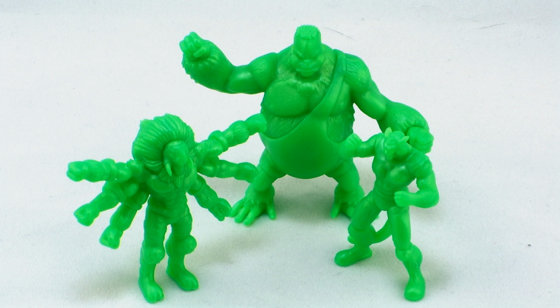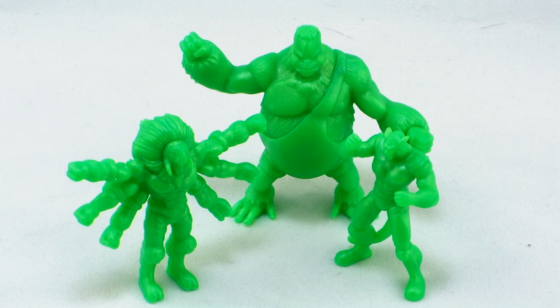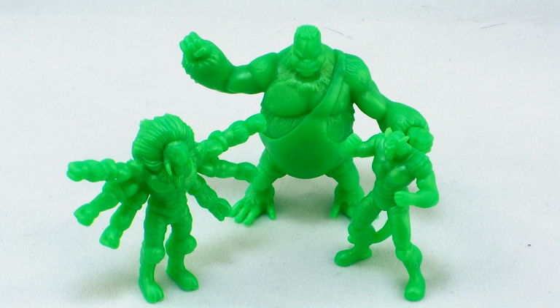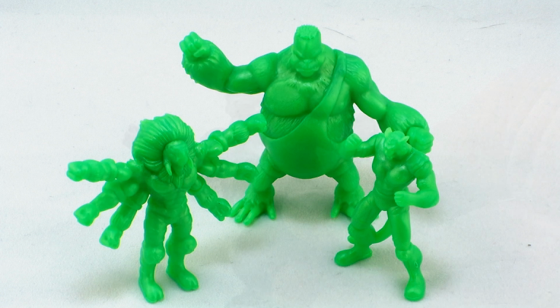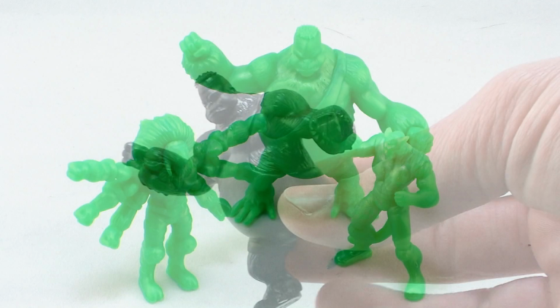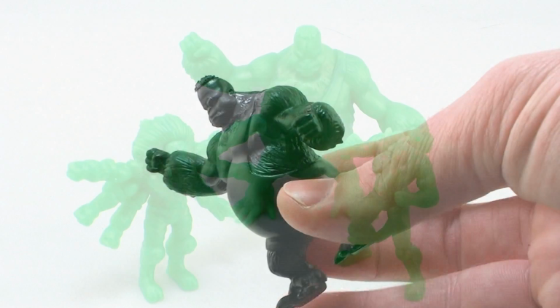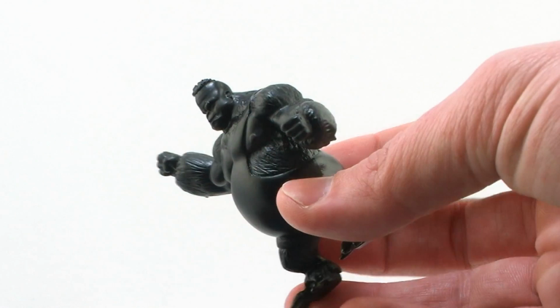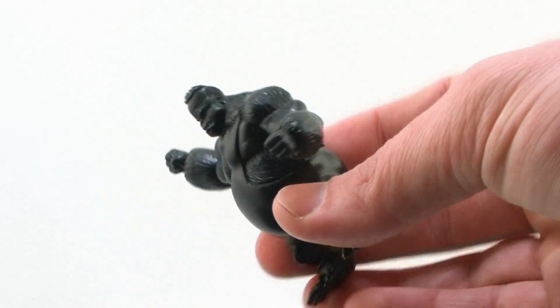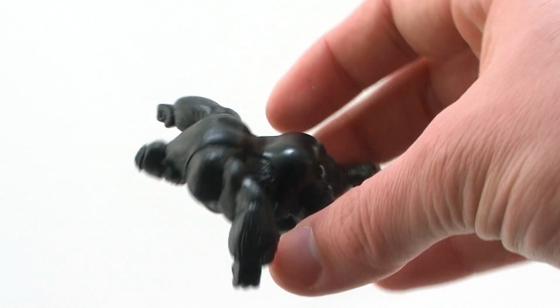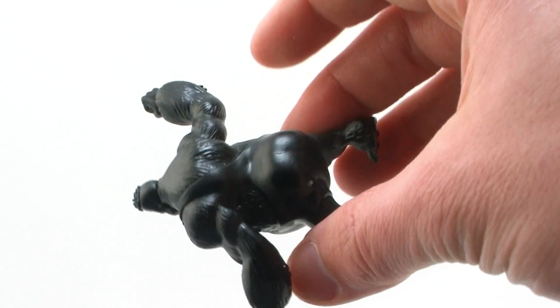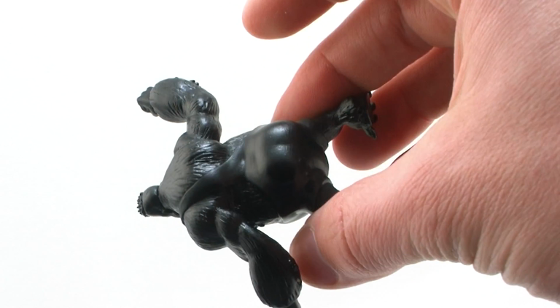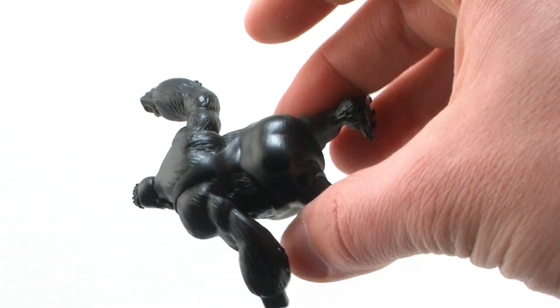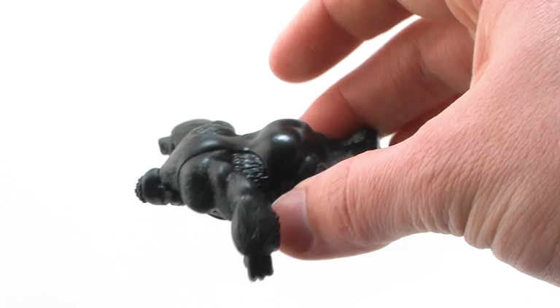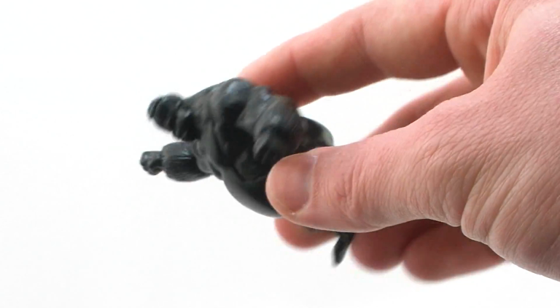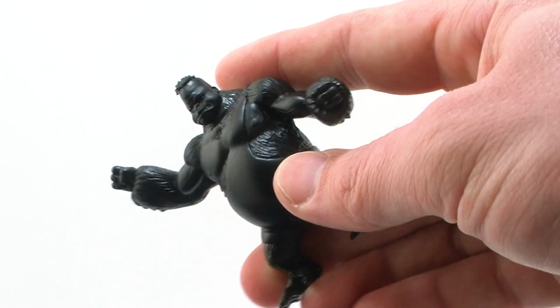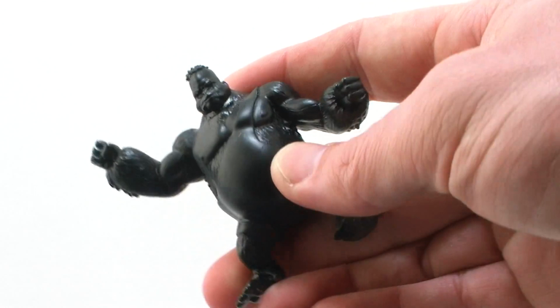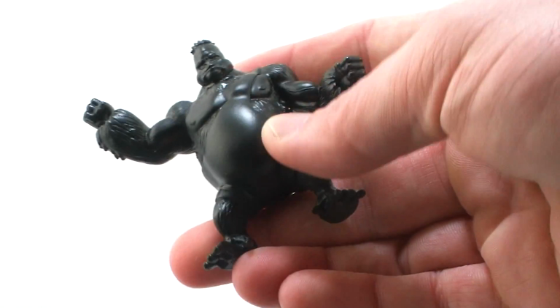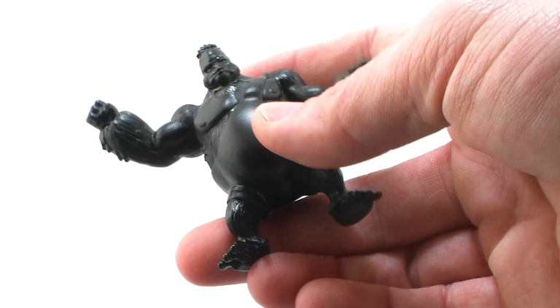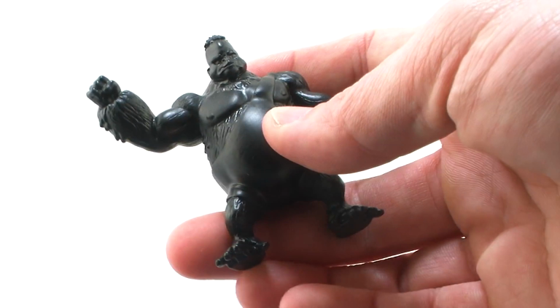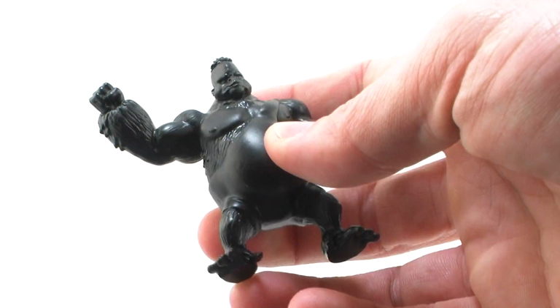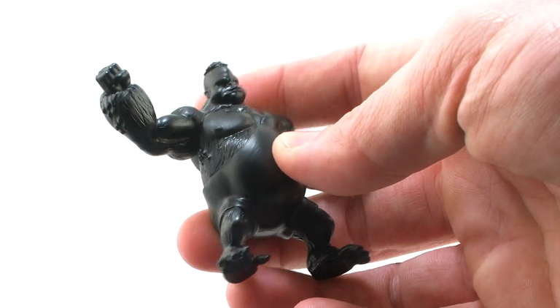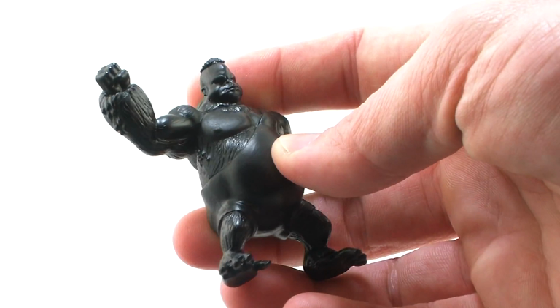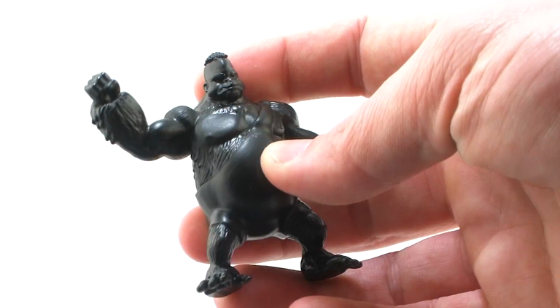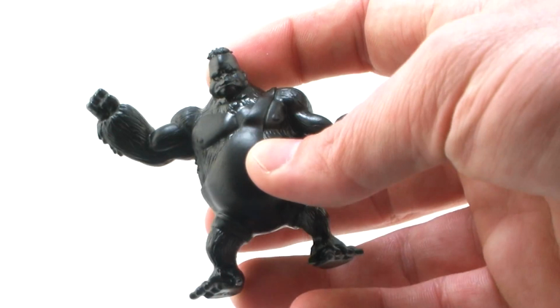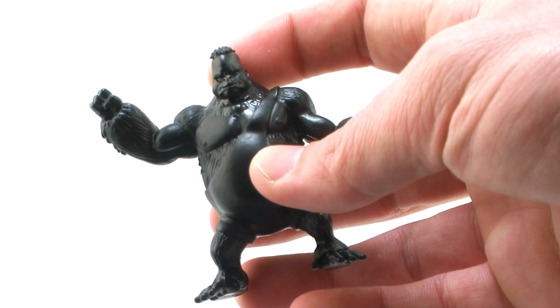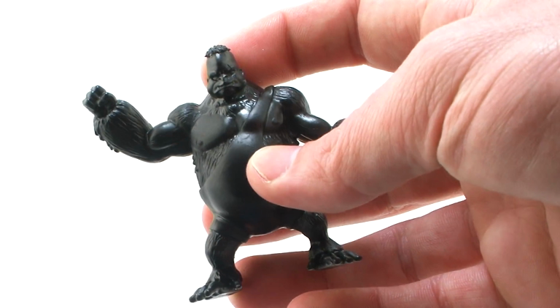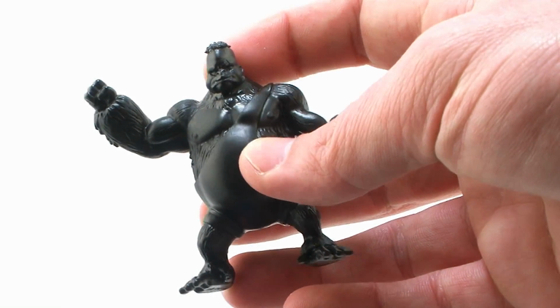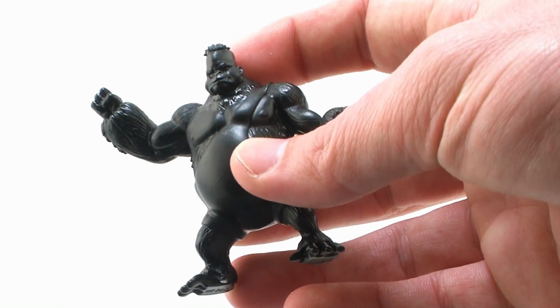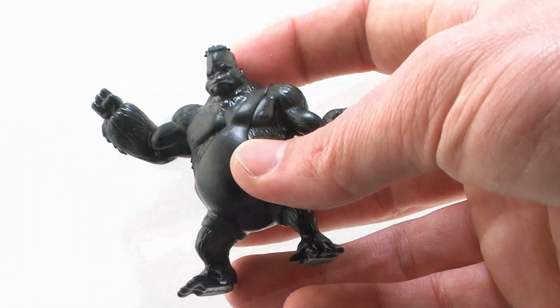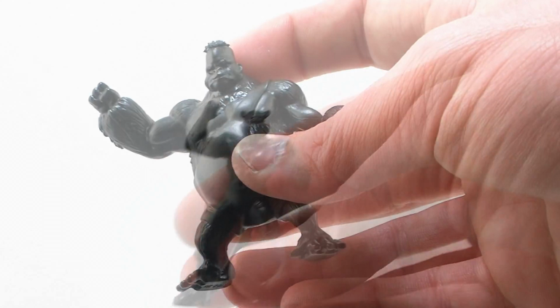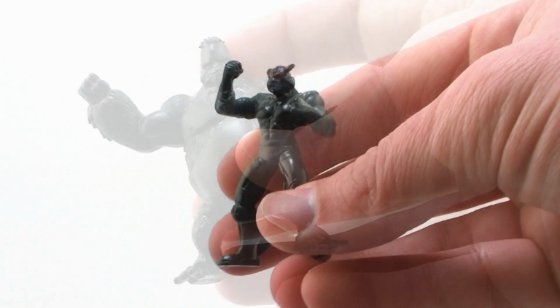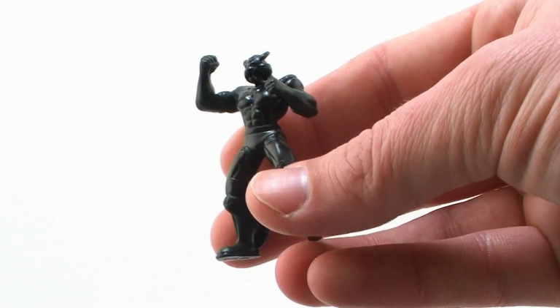The figures themselves are very nice. They're full production PVC and they feature some really cool sculpts depicting some anthropomorphic wrestlers.